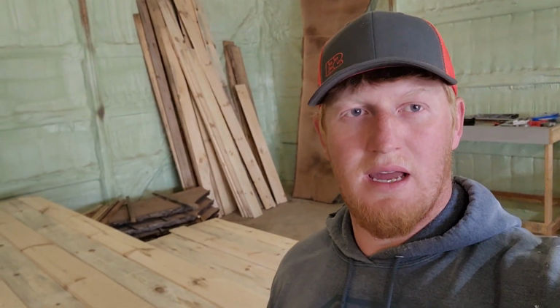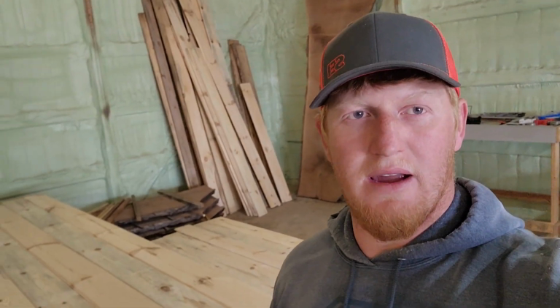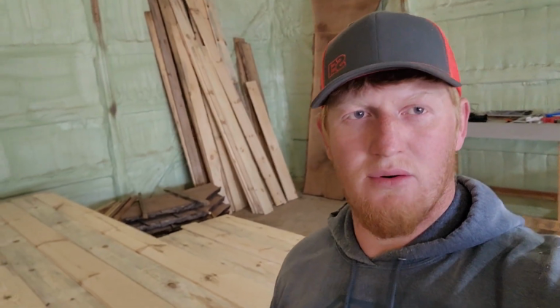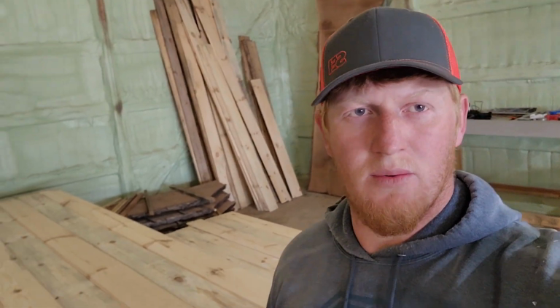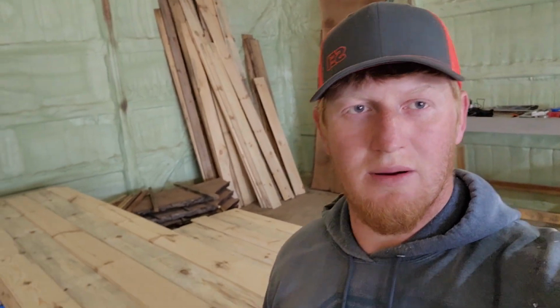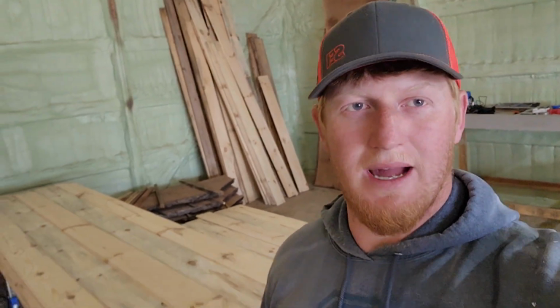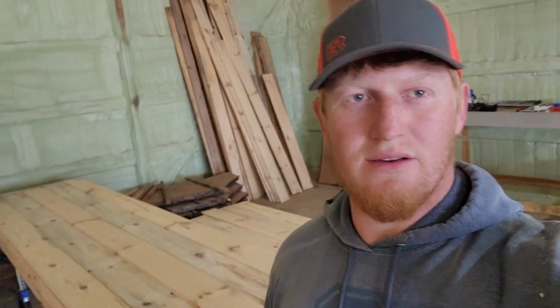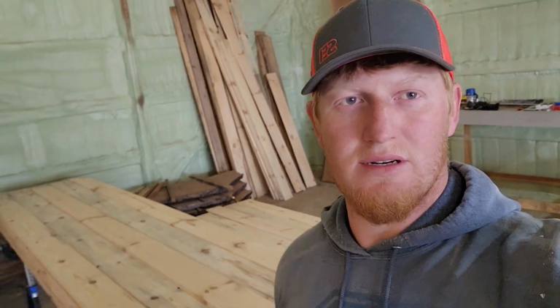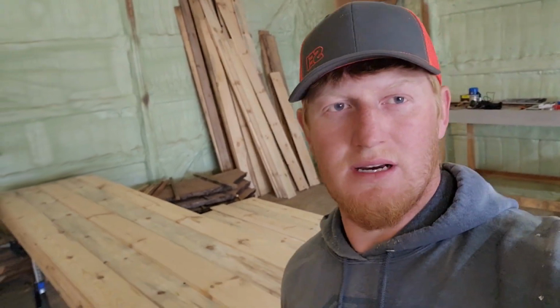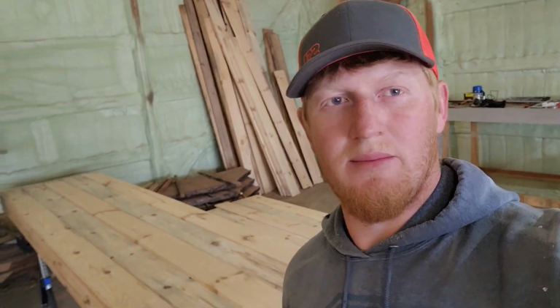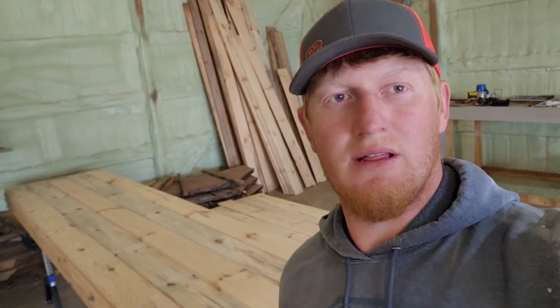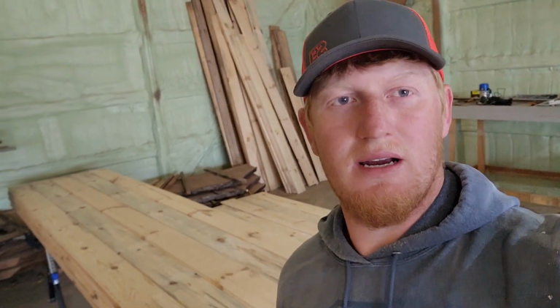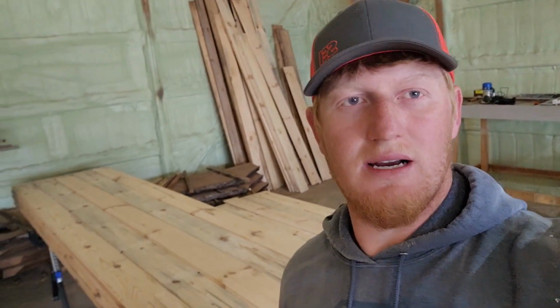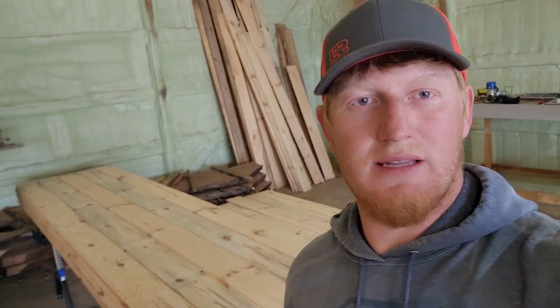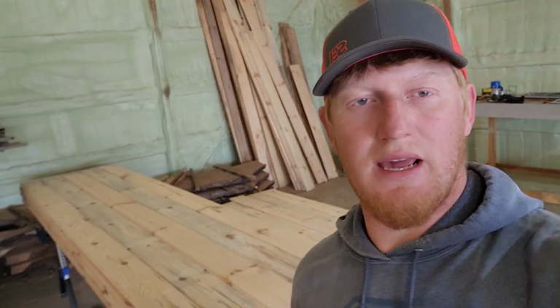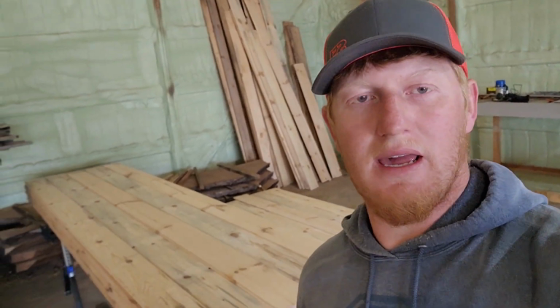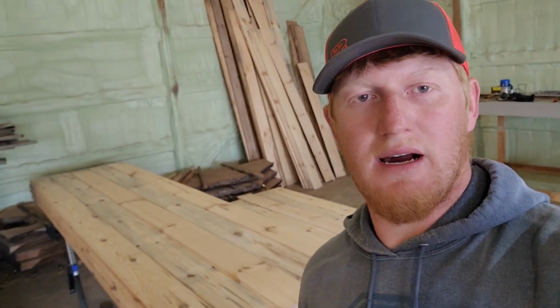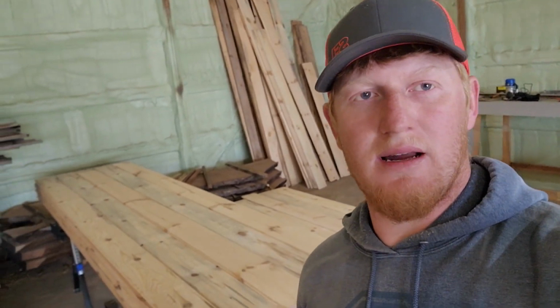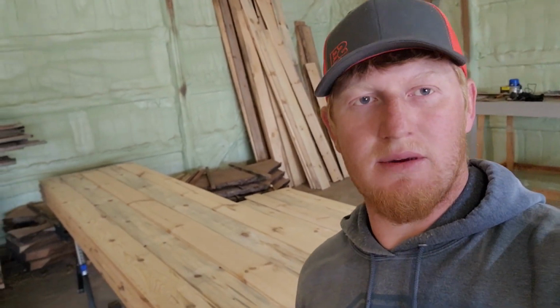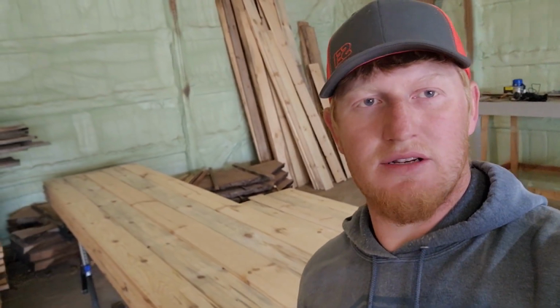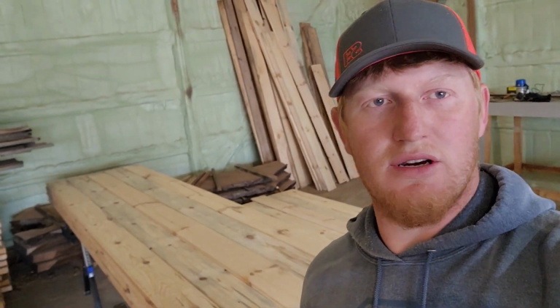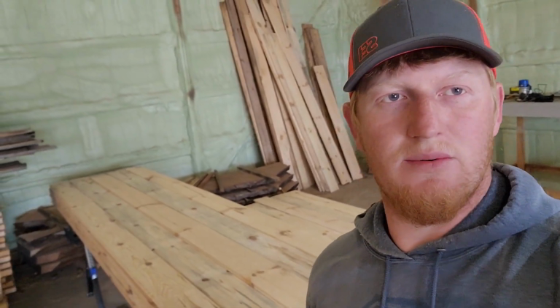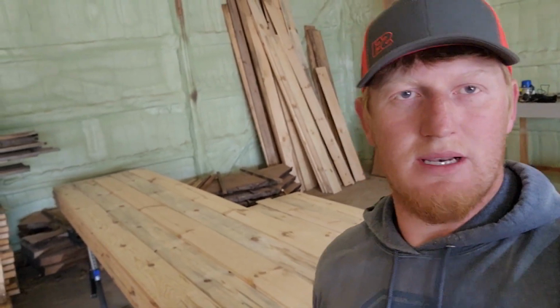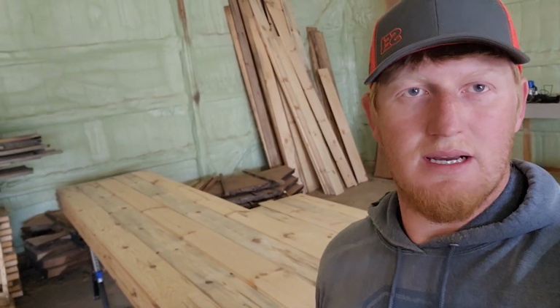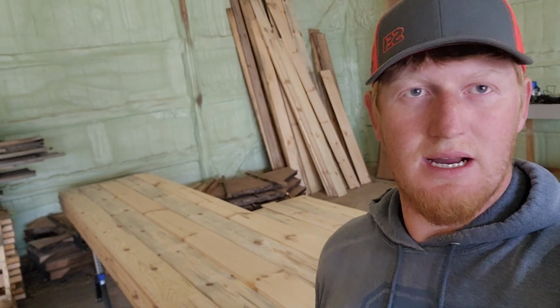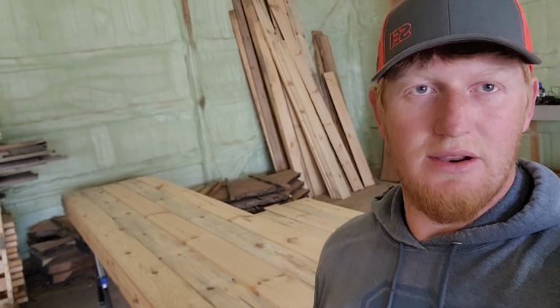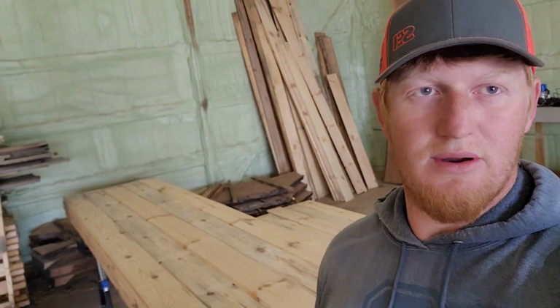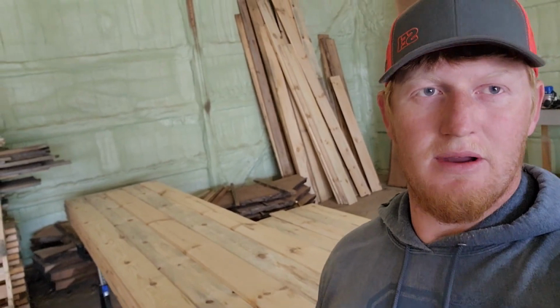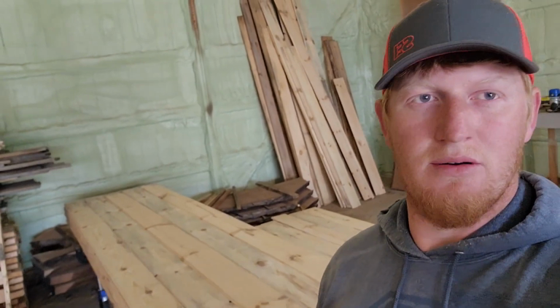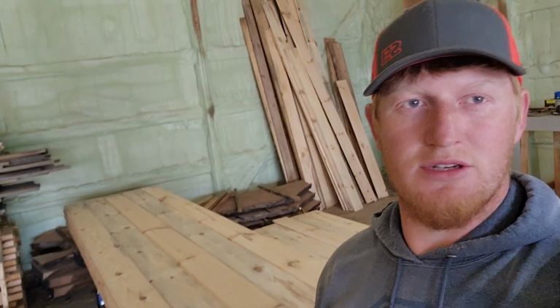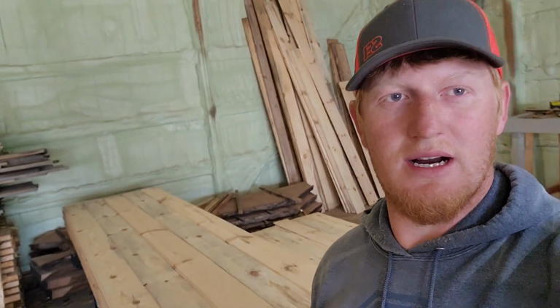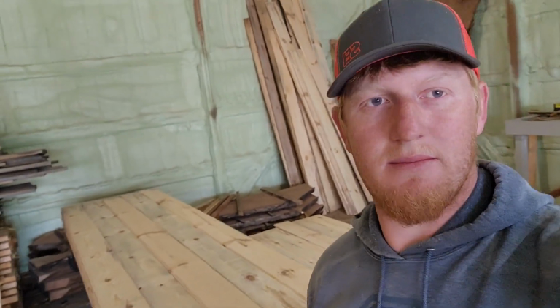Hey everyone, welcome back to Aura Sawmill. Today I'm going to show you what I do at my home shop.